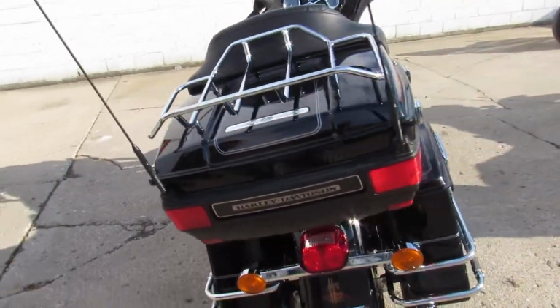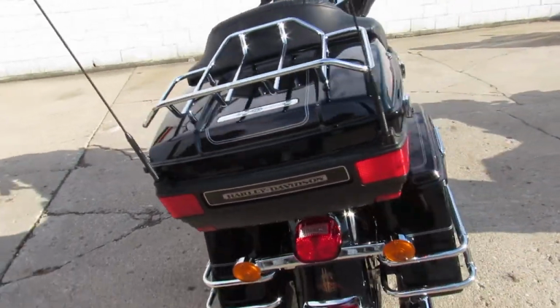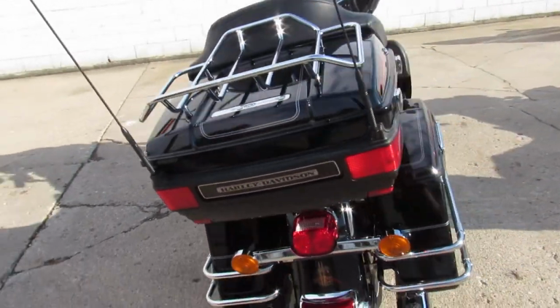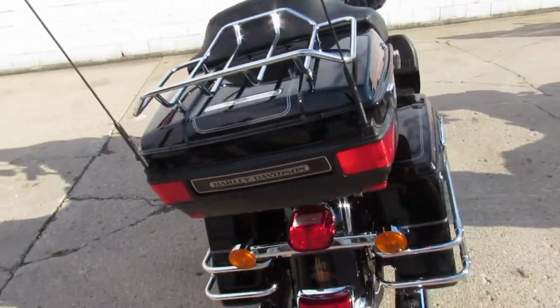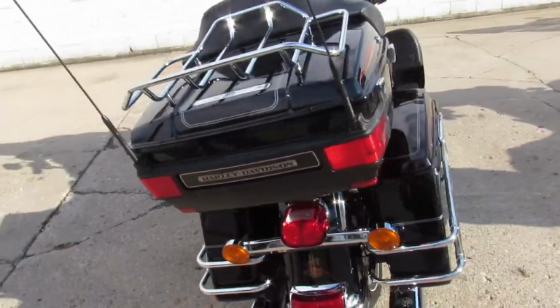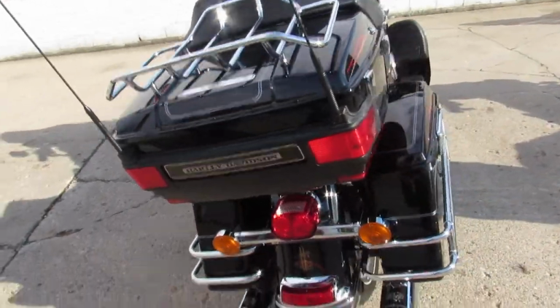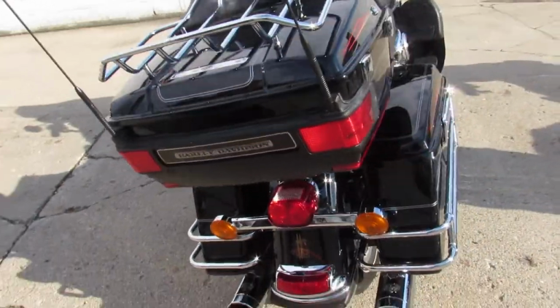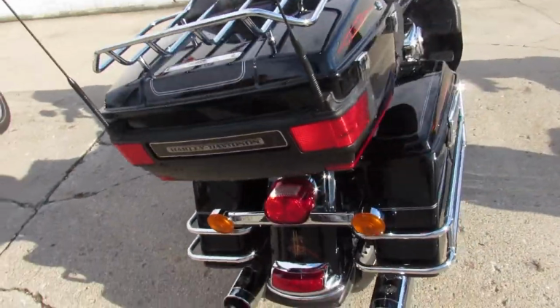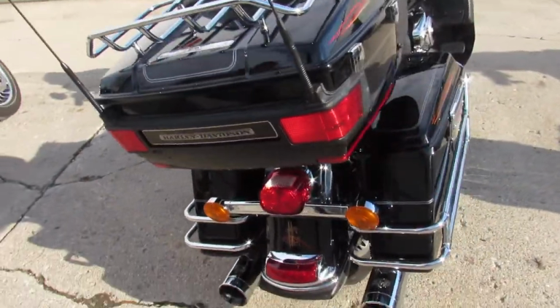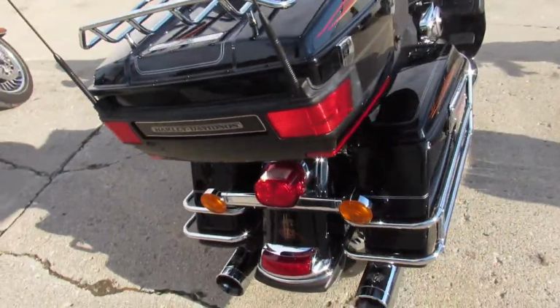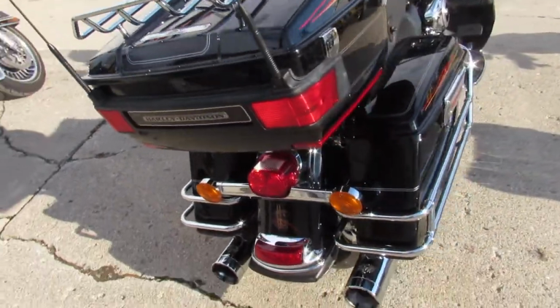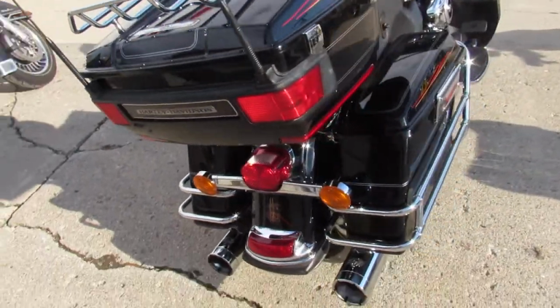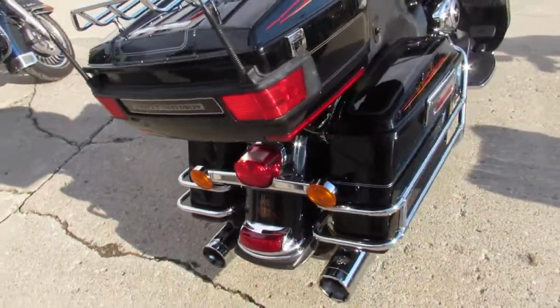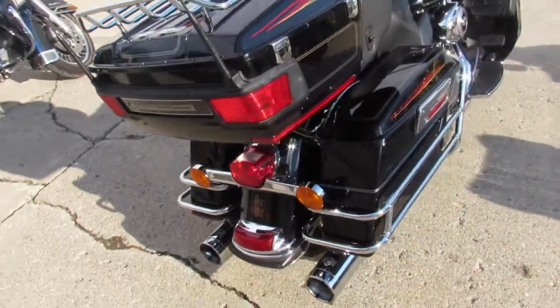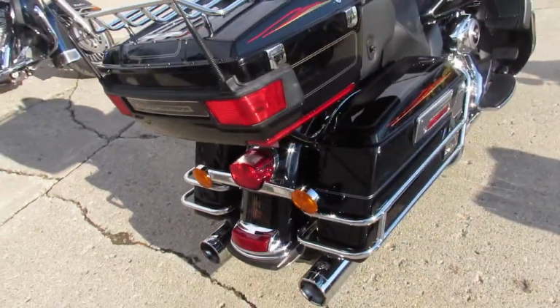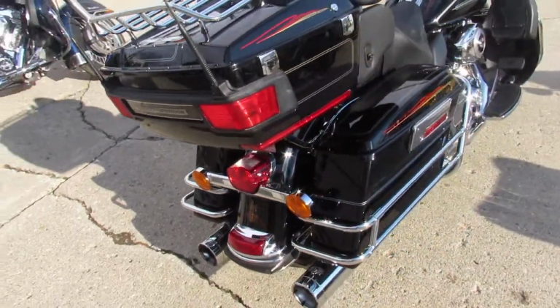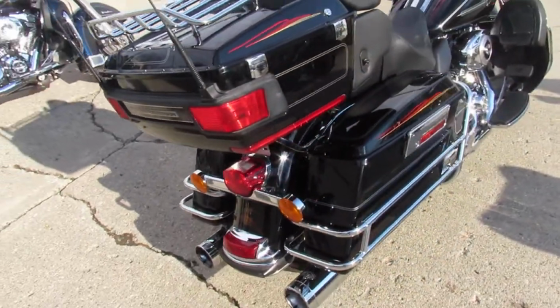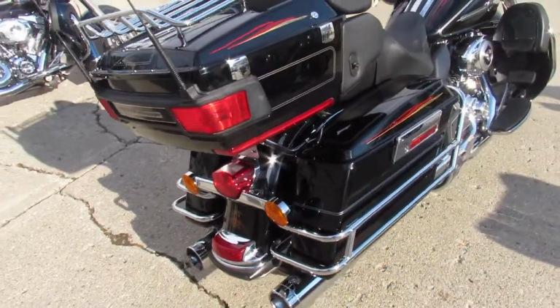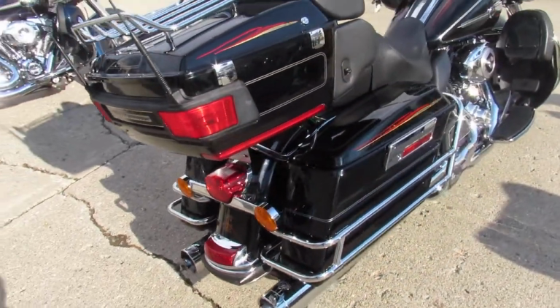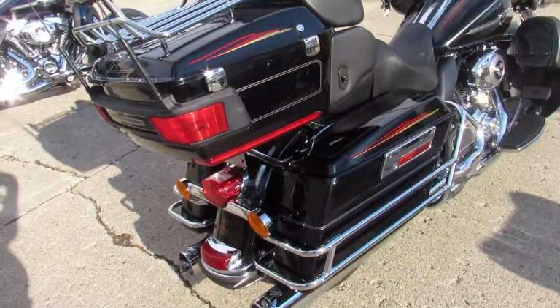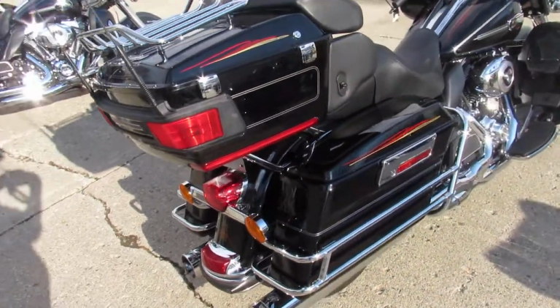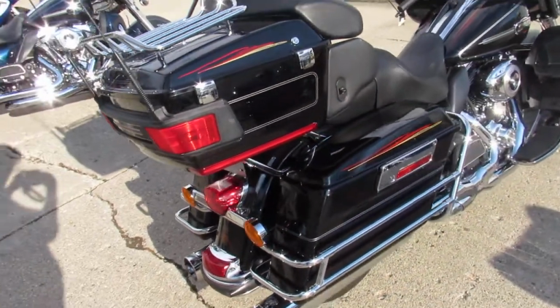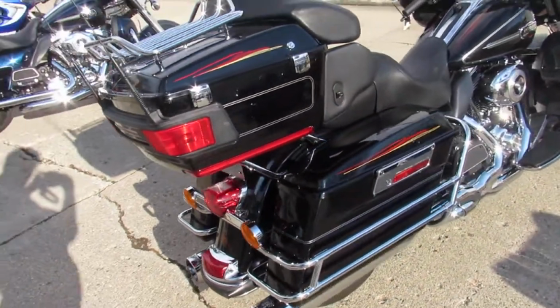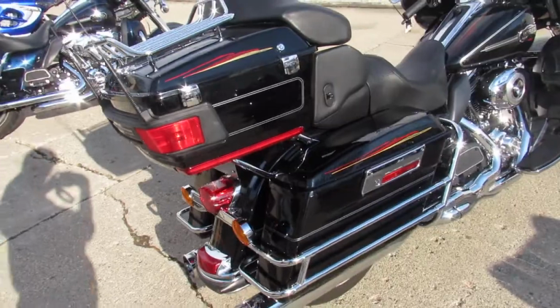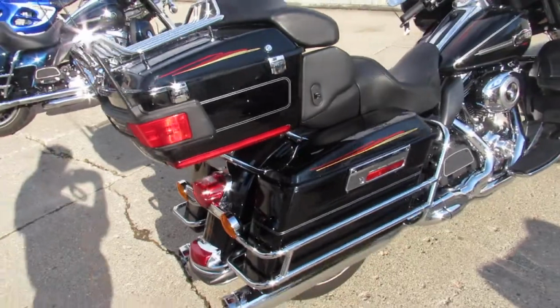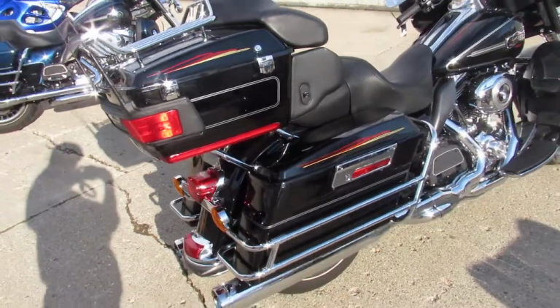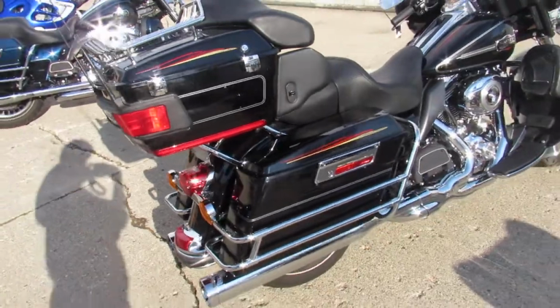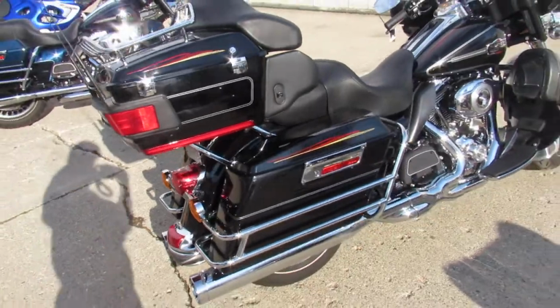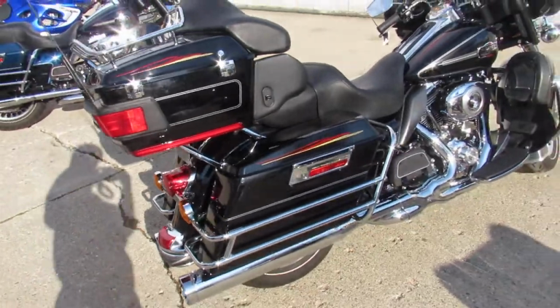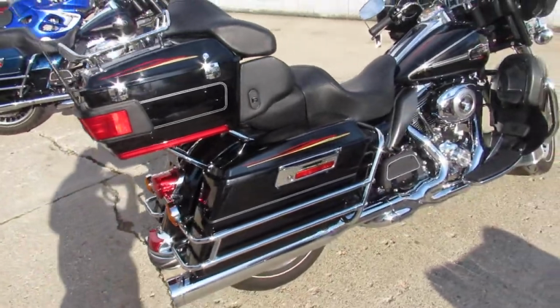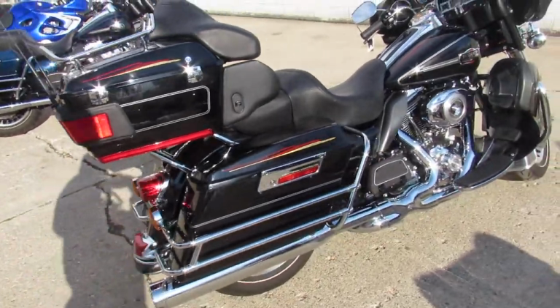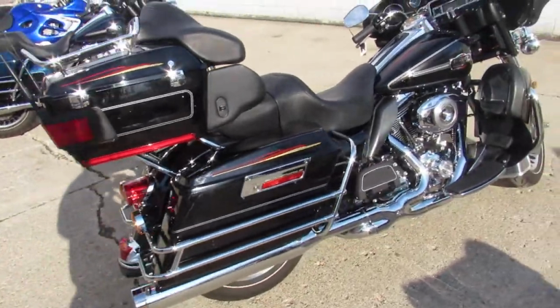Just serviced — all the fluids have been changed. It includes a 90-day warranty. Guys, buy it with confidence.